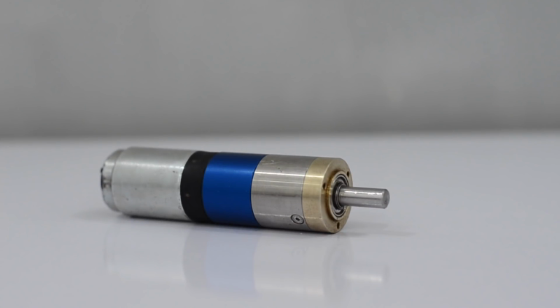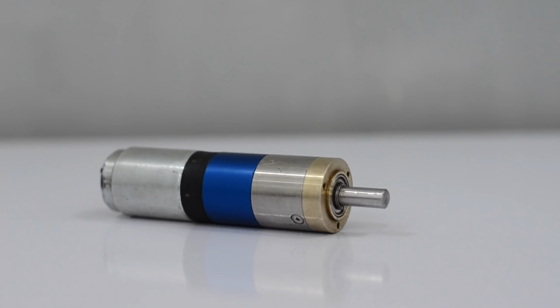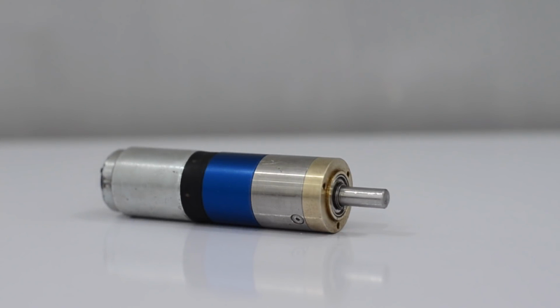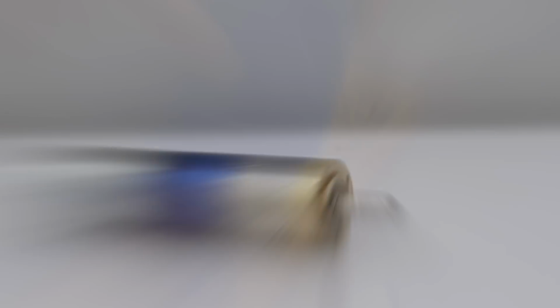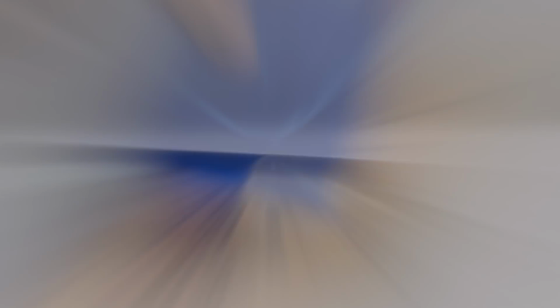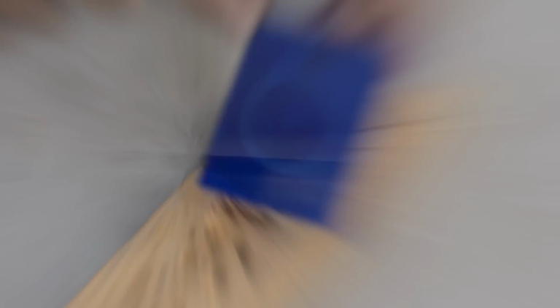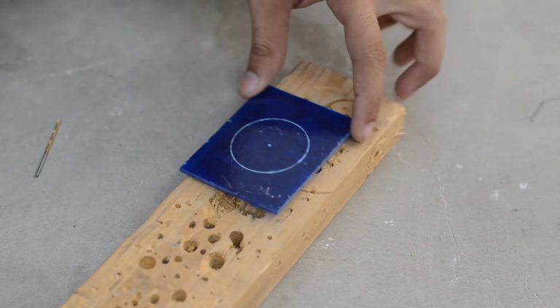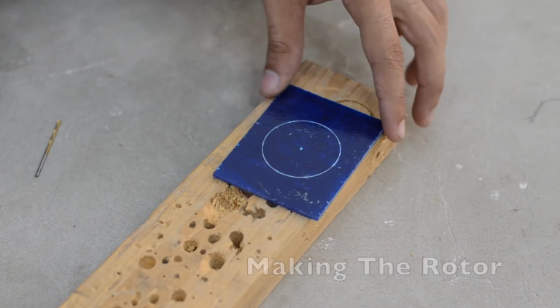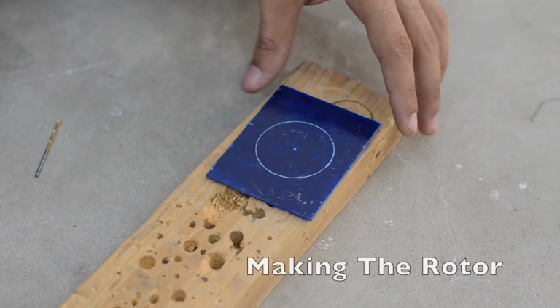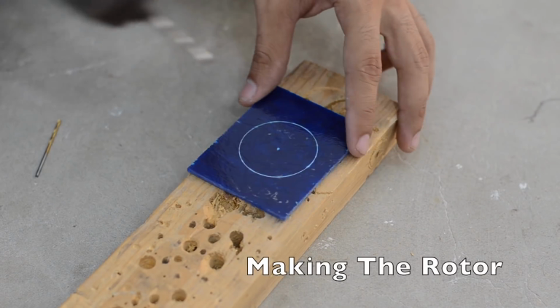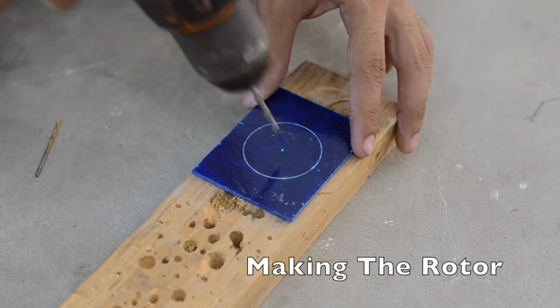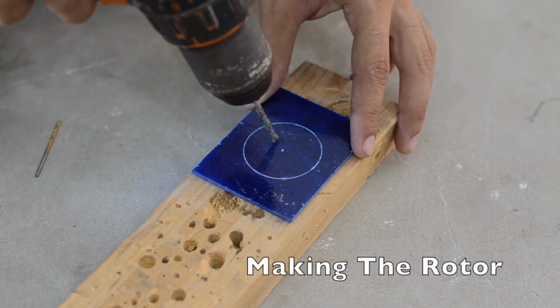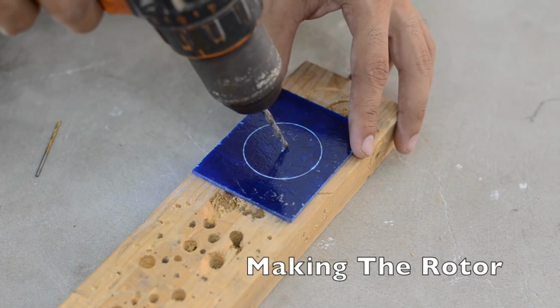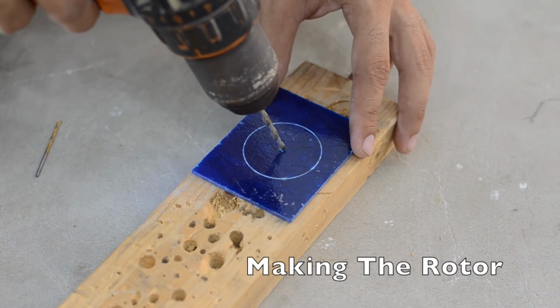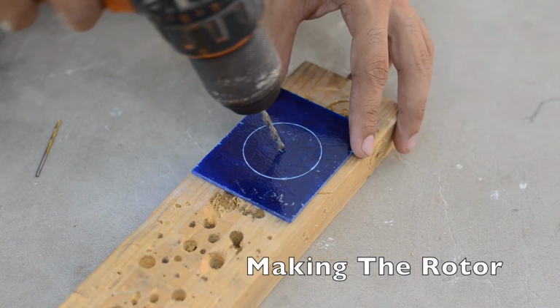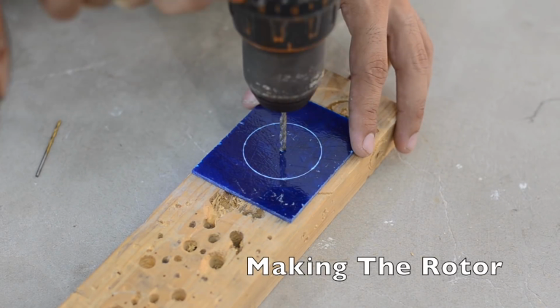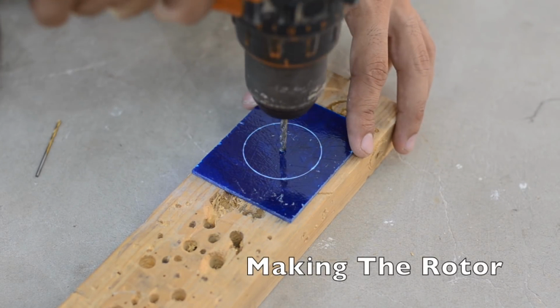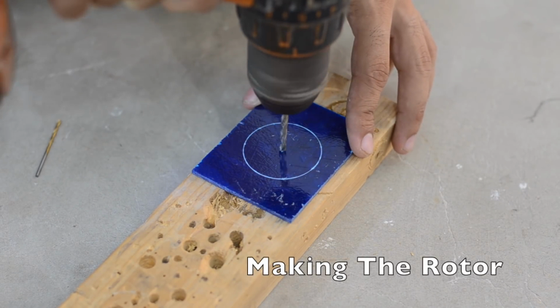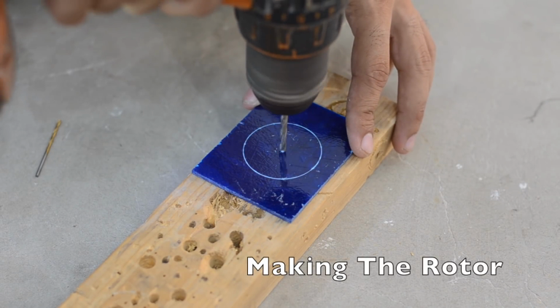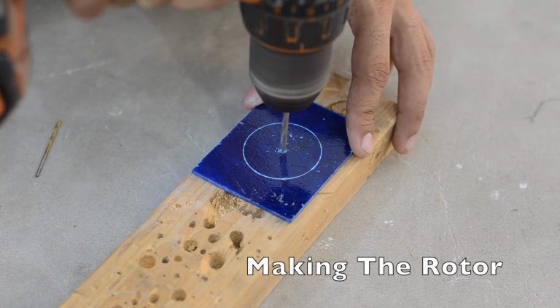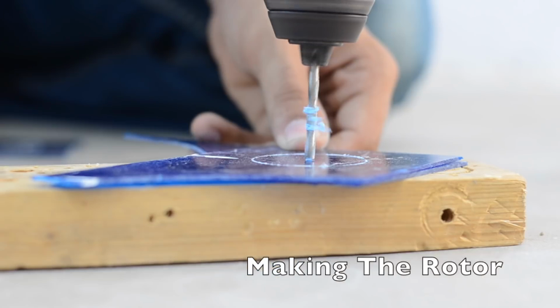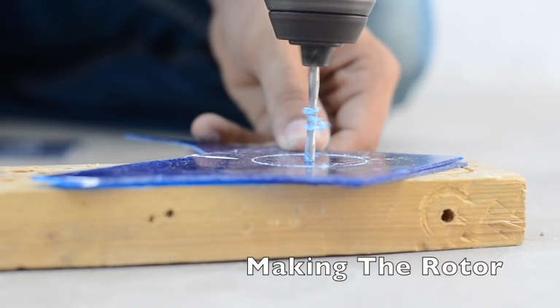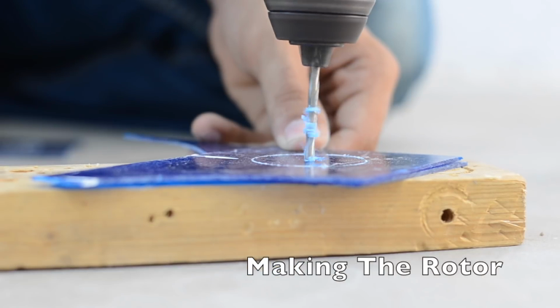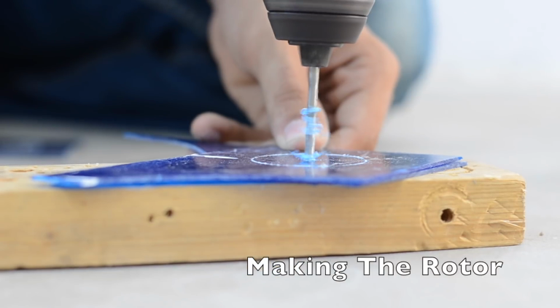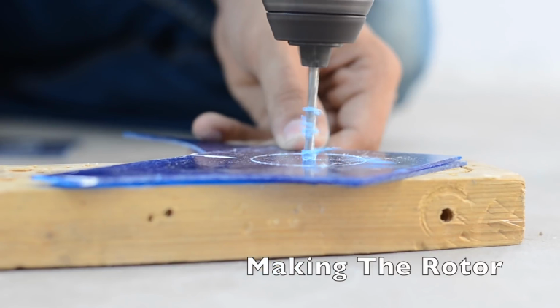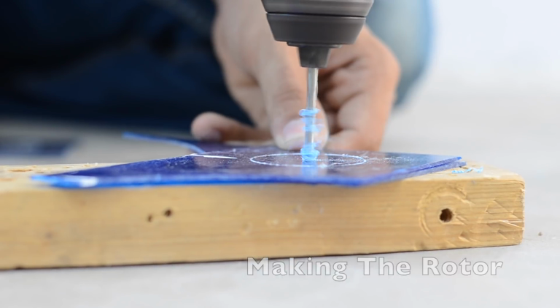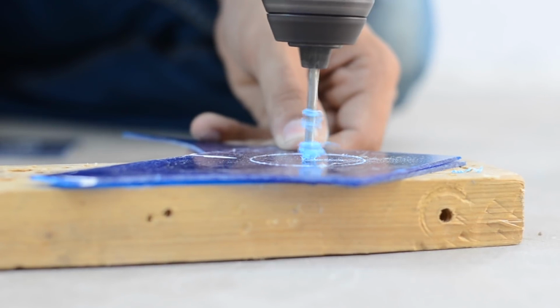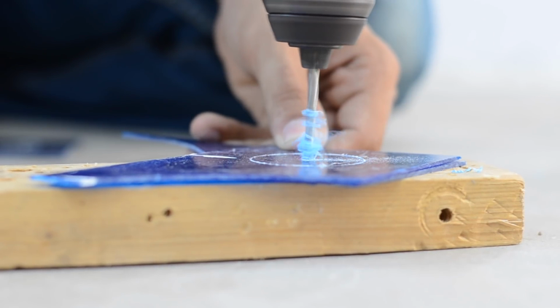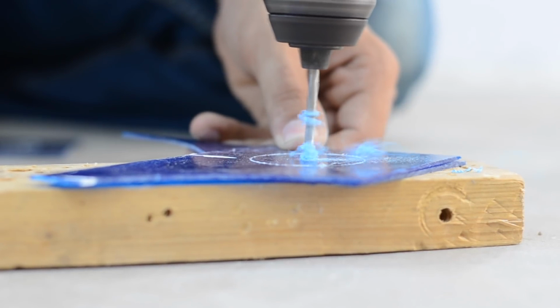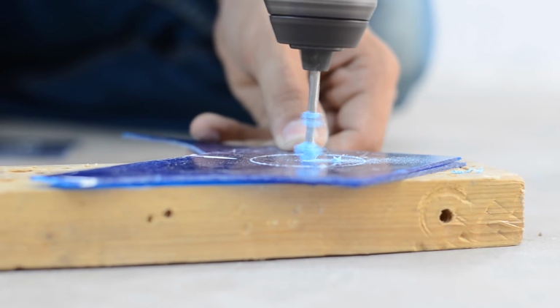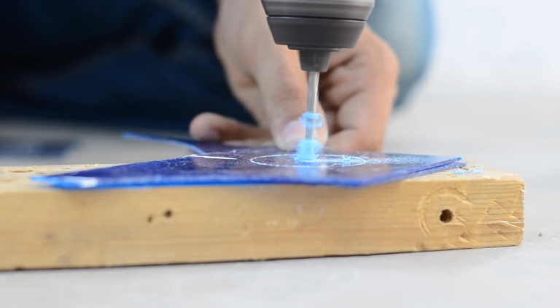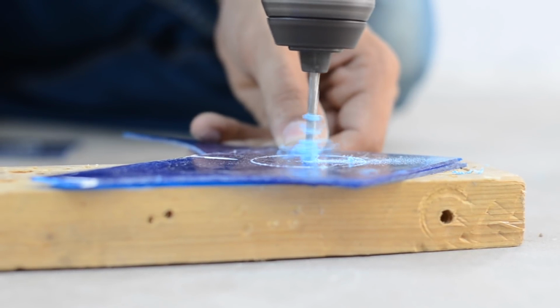I've started by making the rotor using a fiberglass sheet. This rotor is going to hold three bearings.